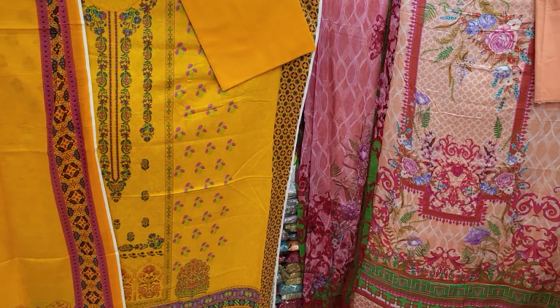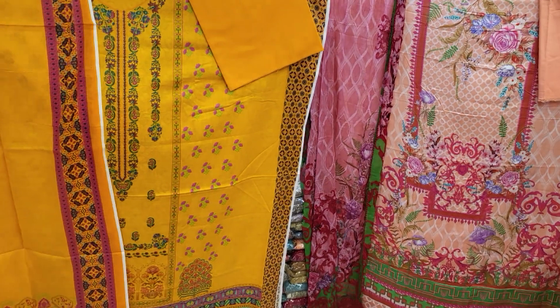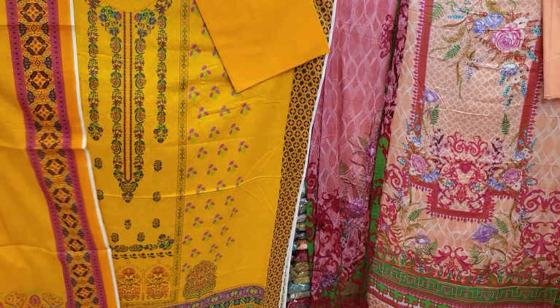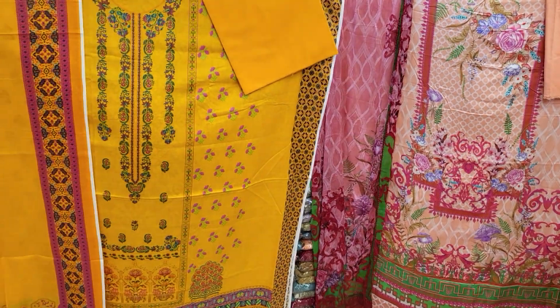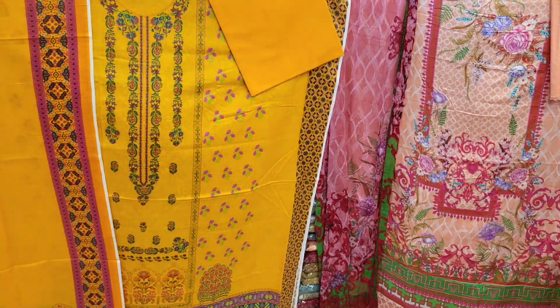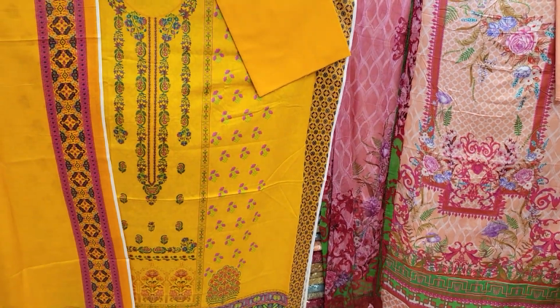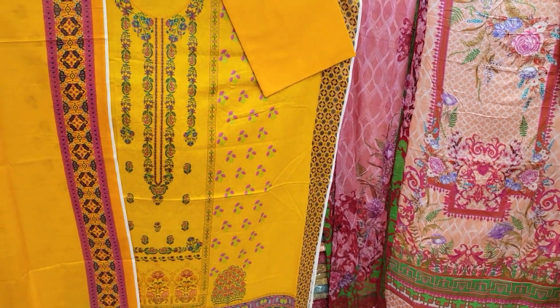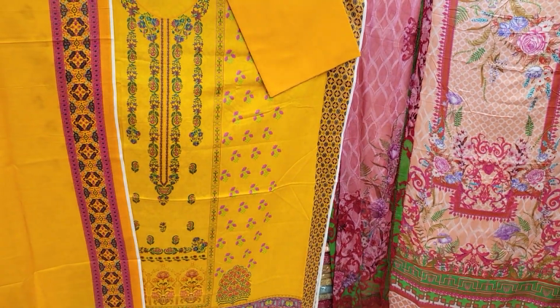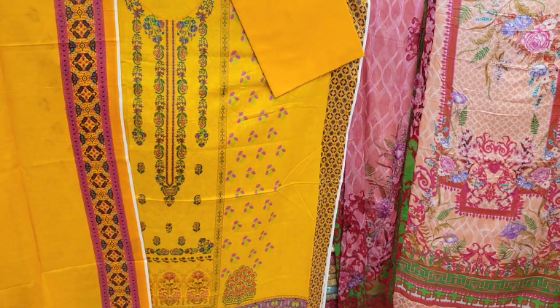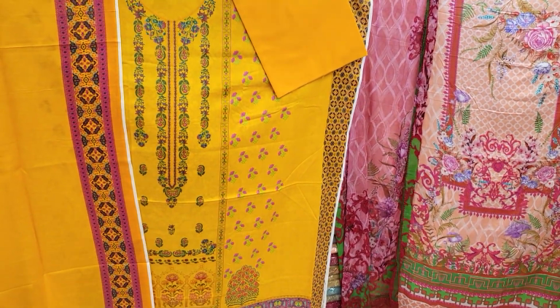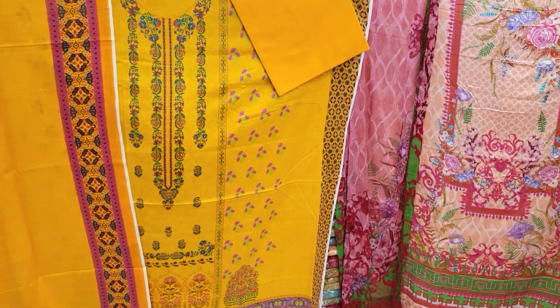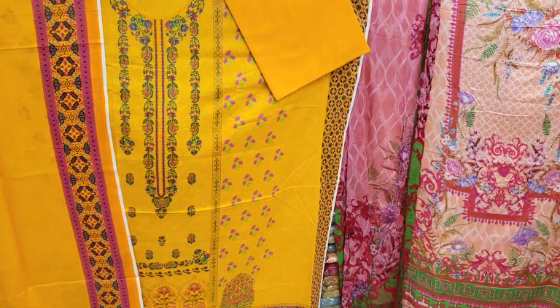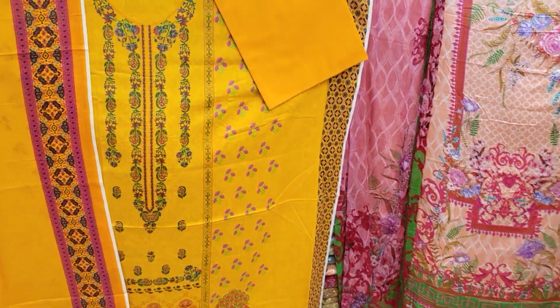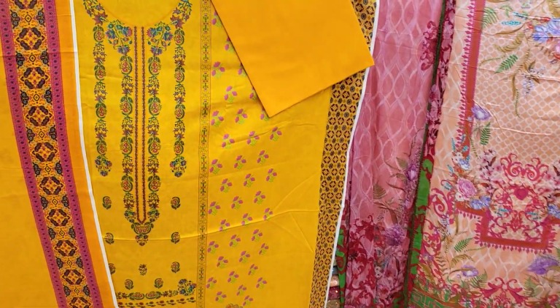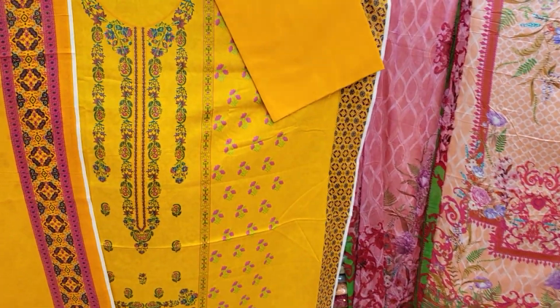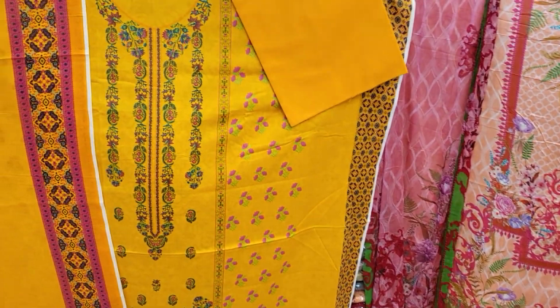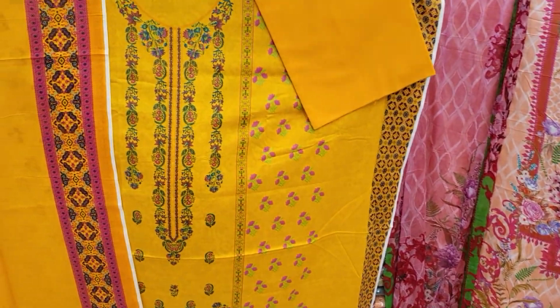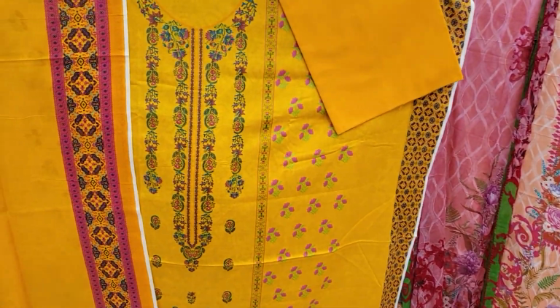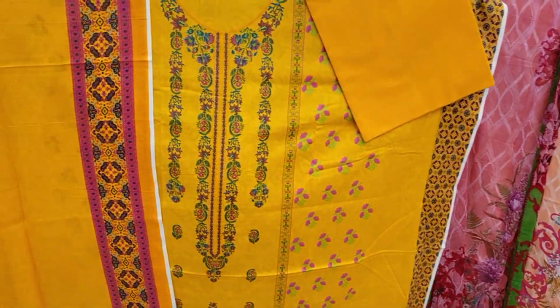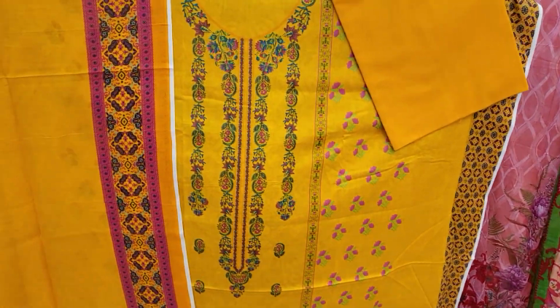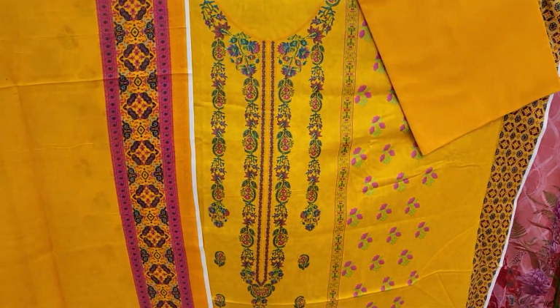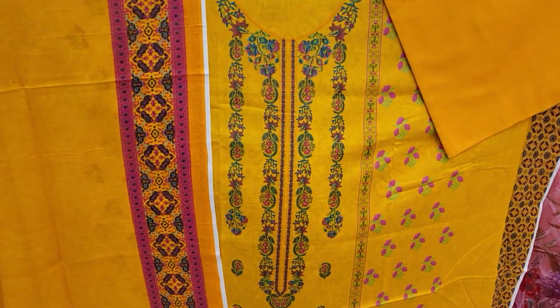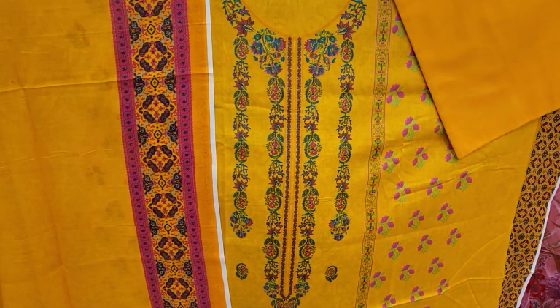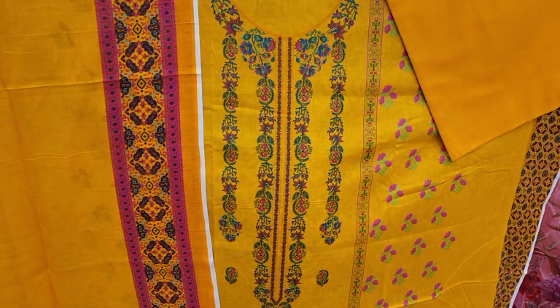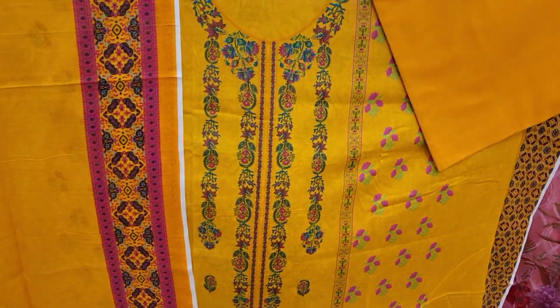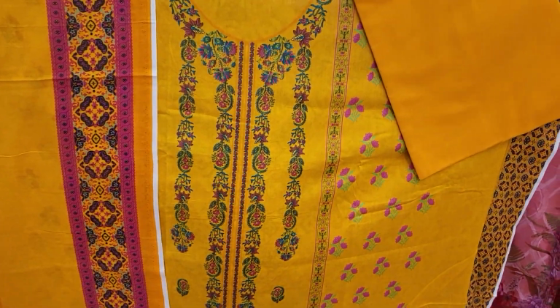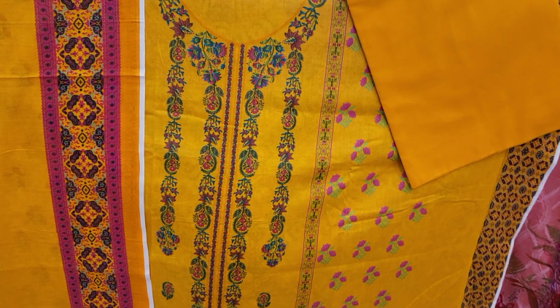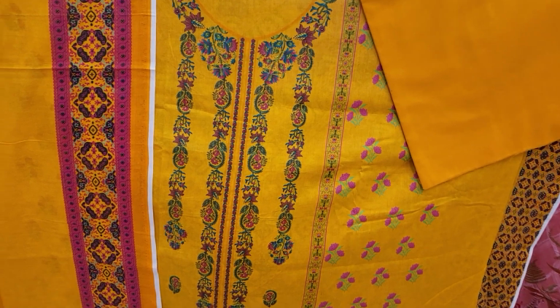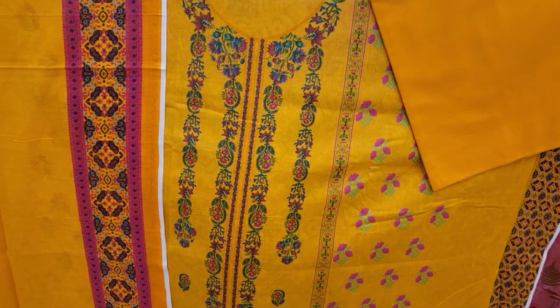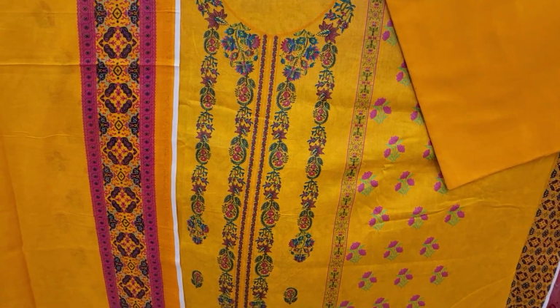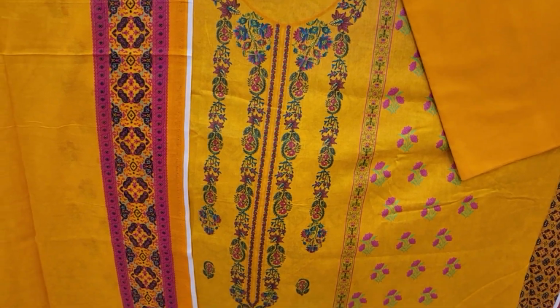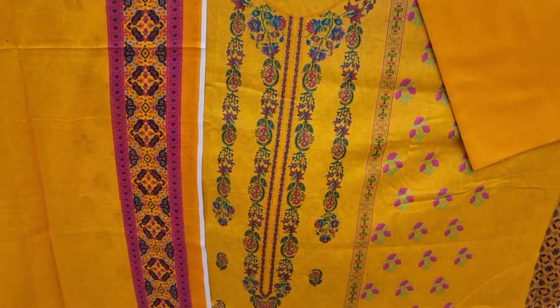Hello, I'm going to talk to you about the original Malhar Digital Loan Cotton.